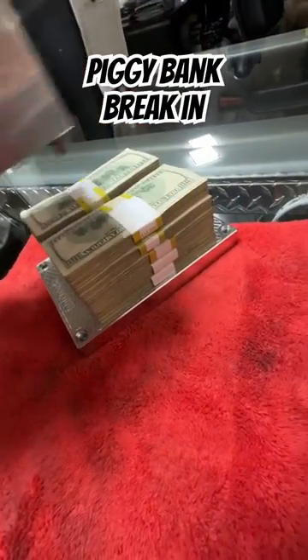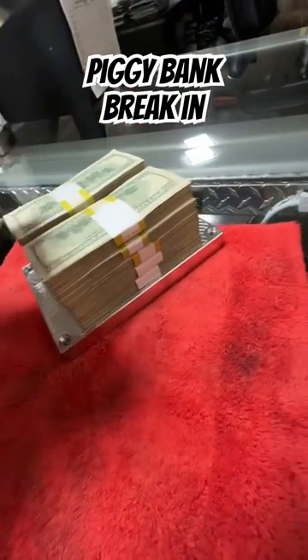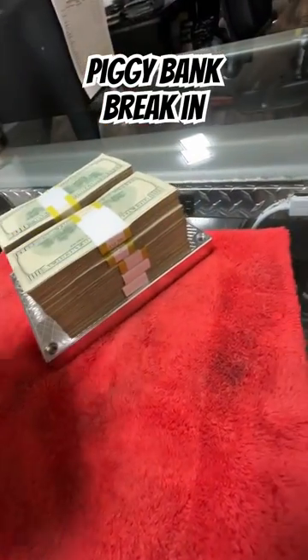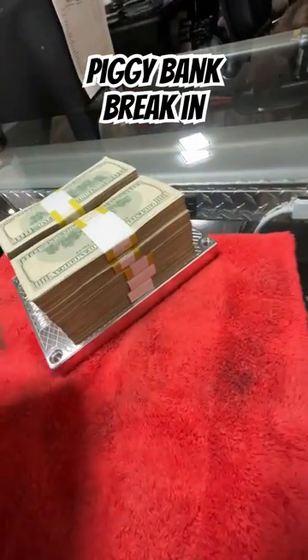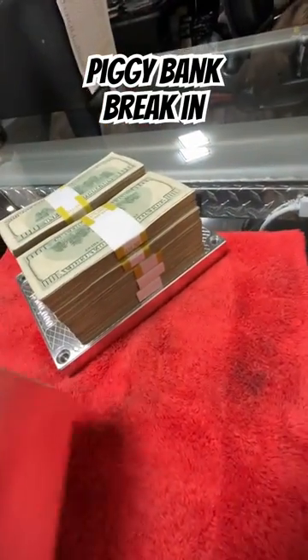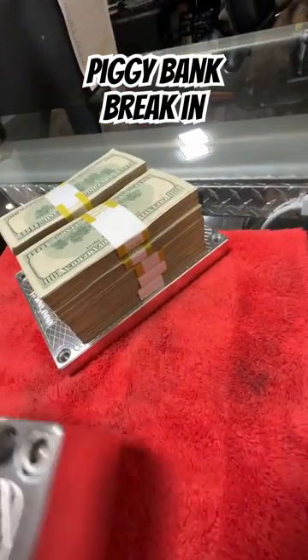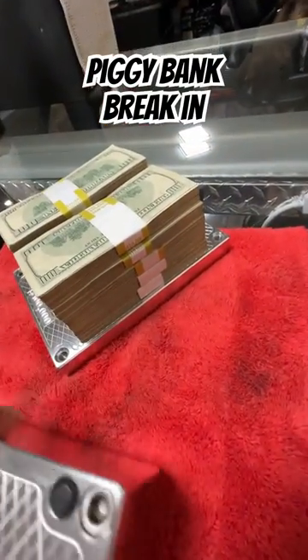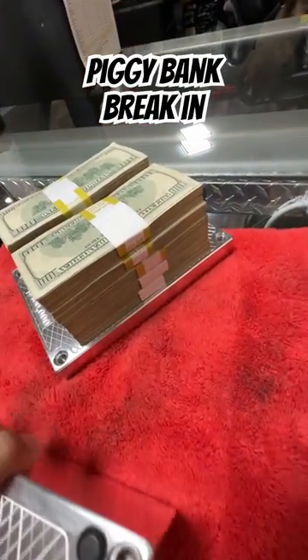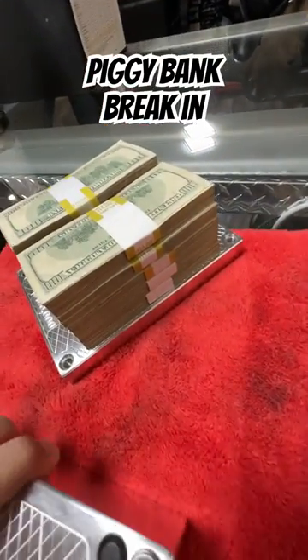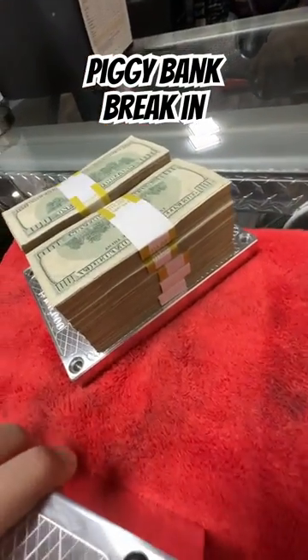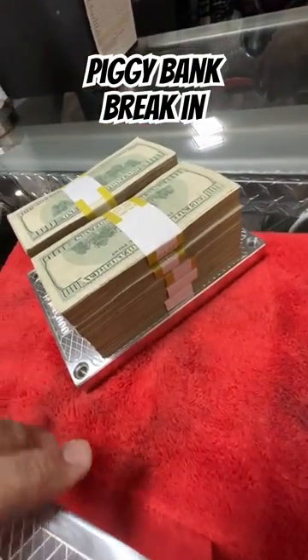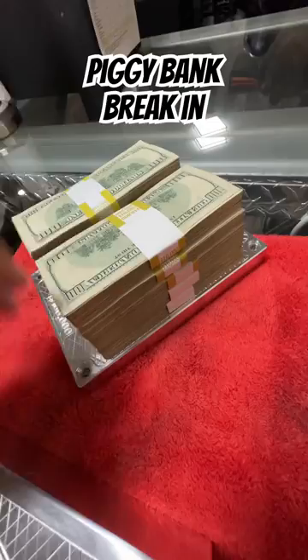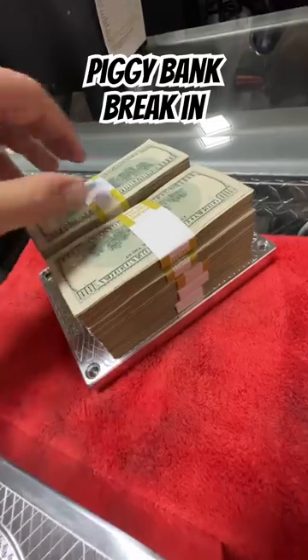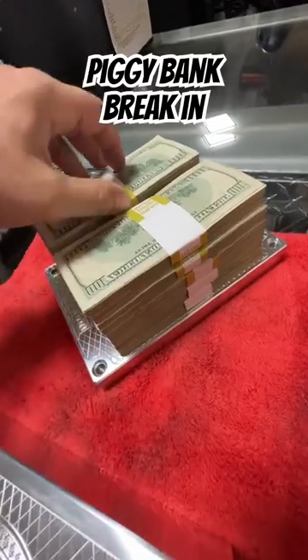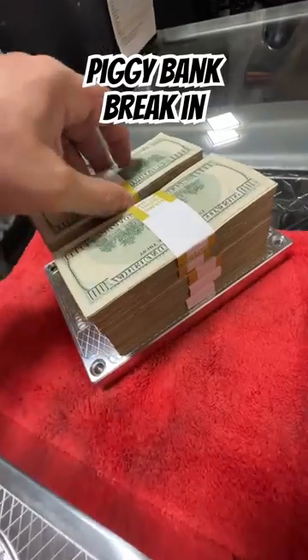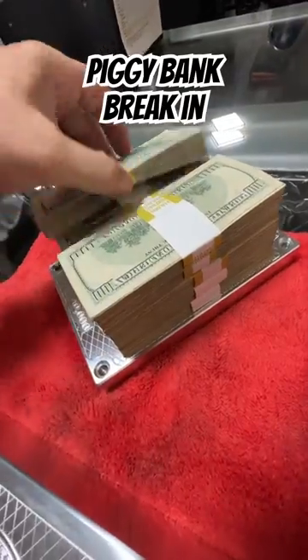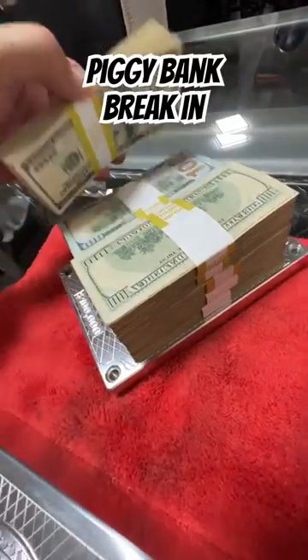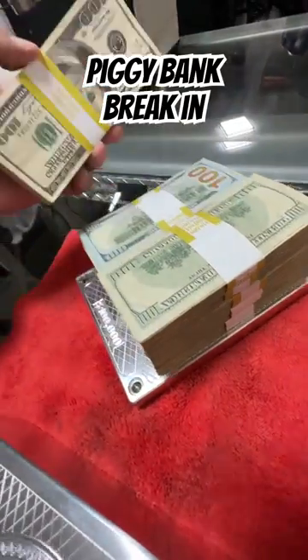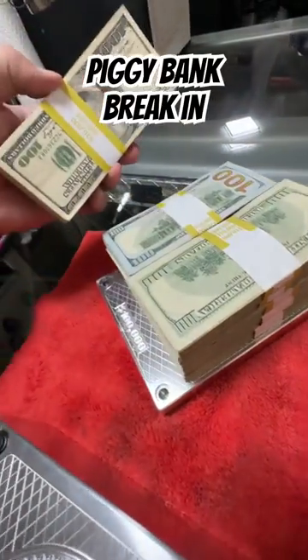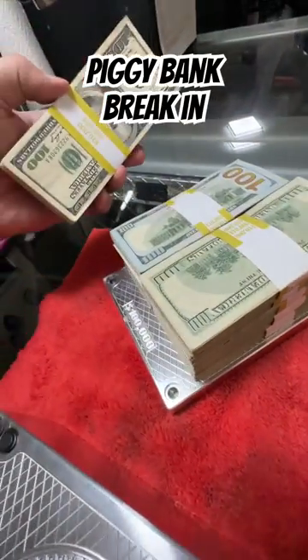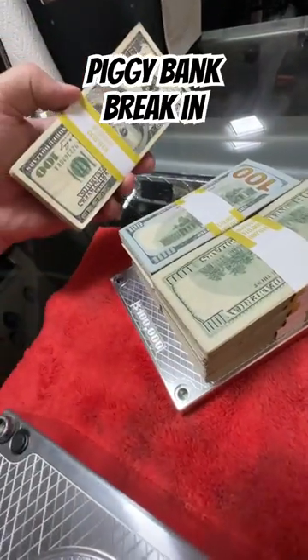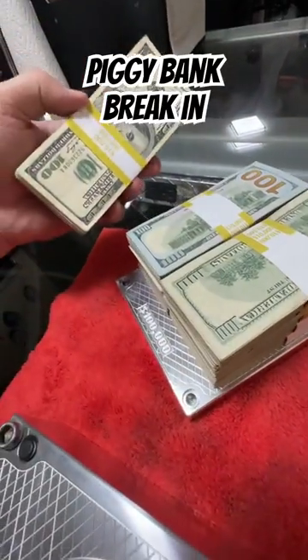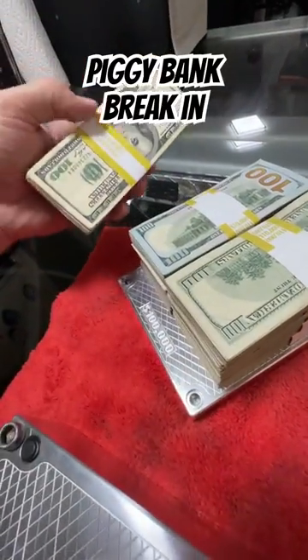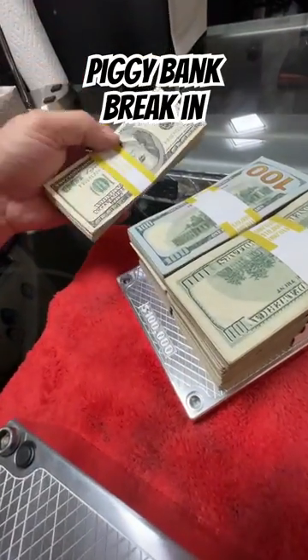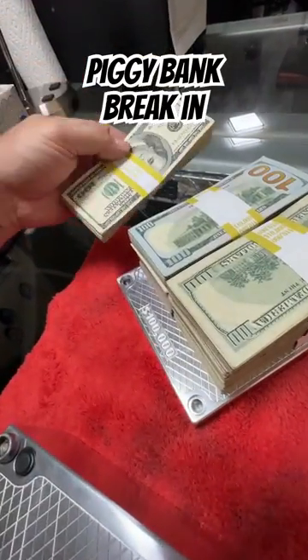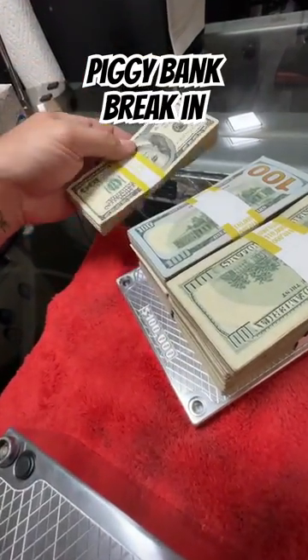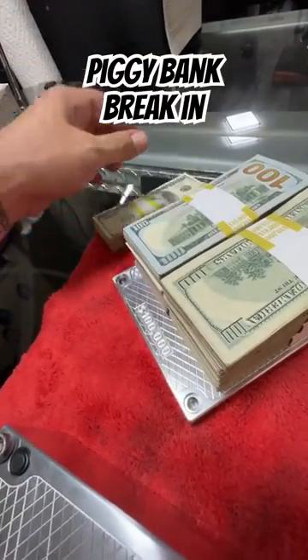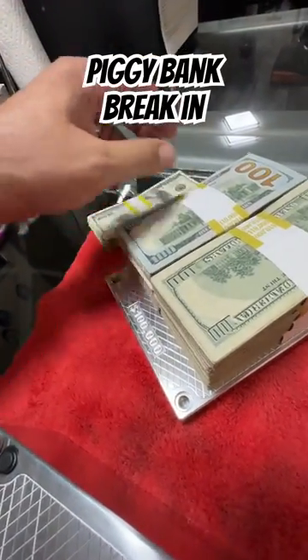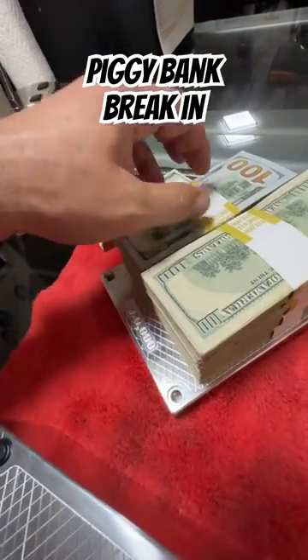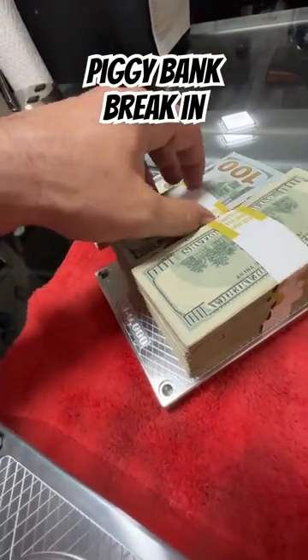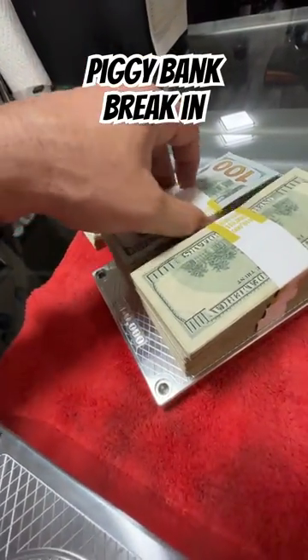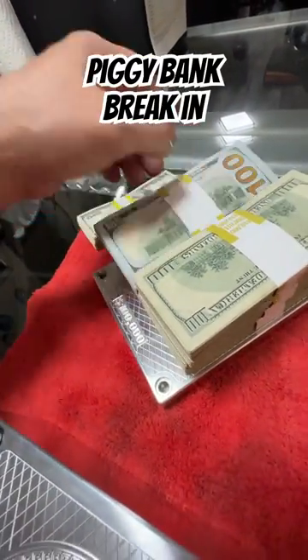Boom. And that's all old money. Oh, we got a little bit of new, so that's old.